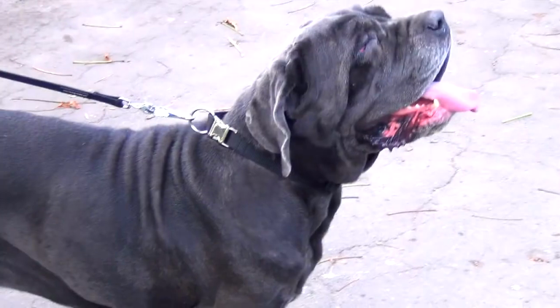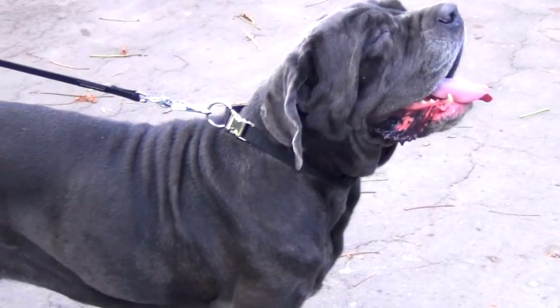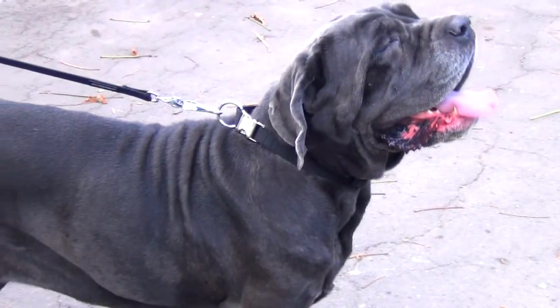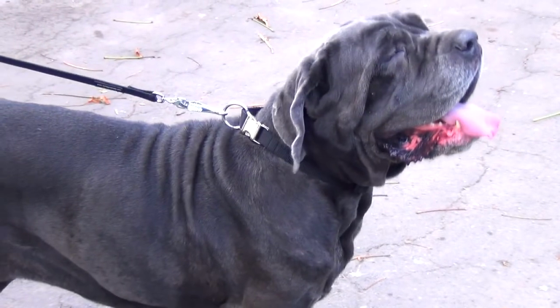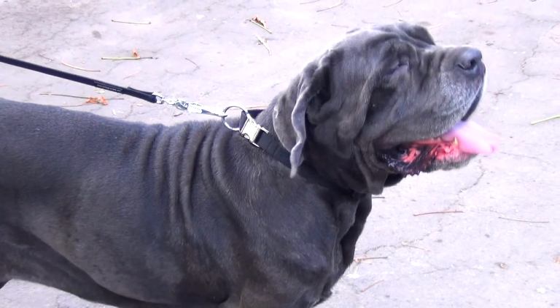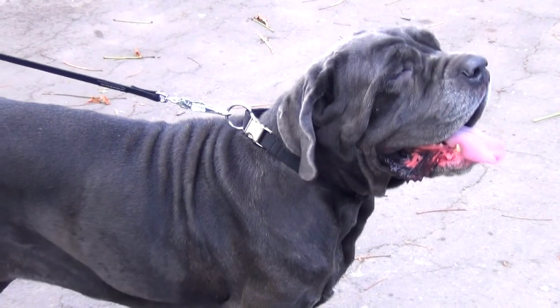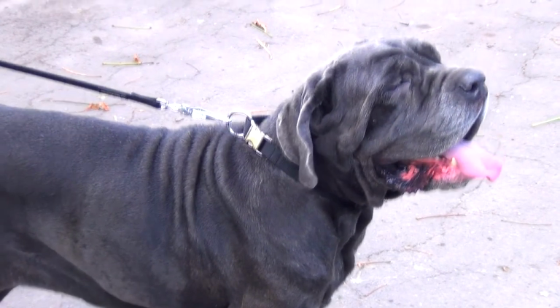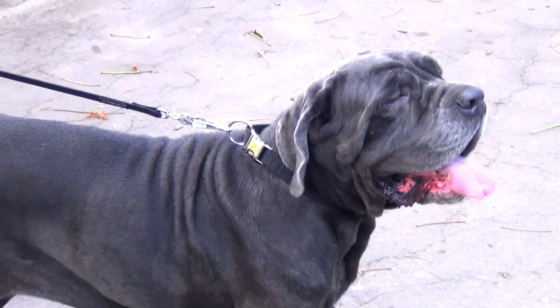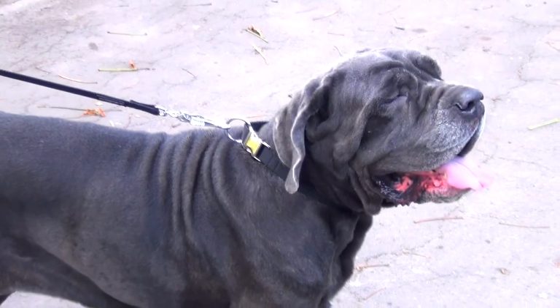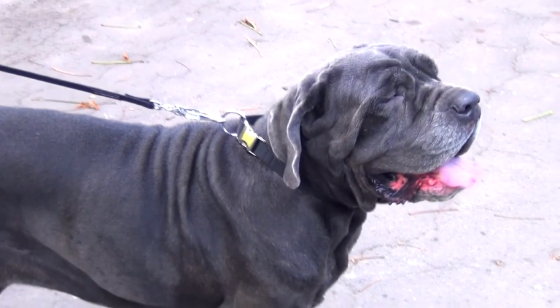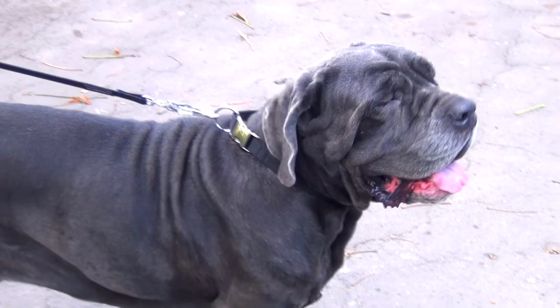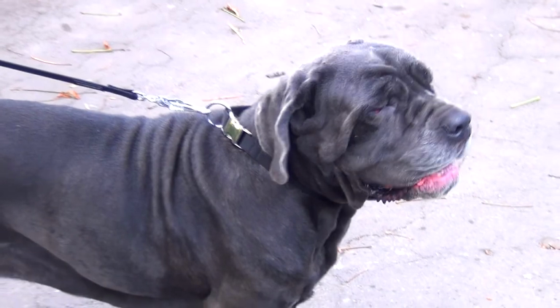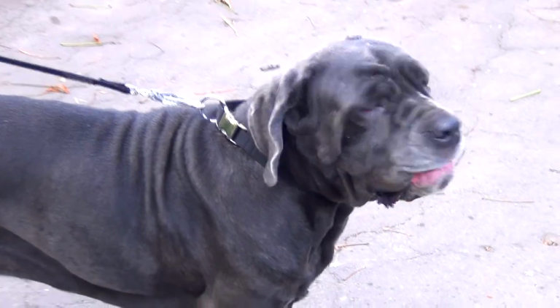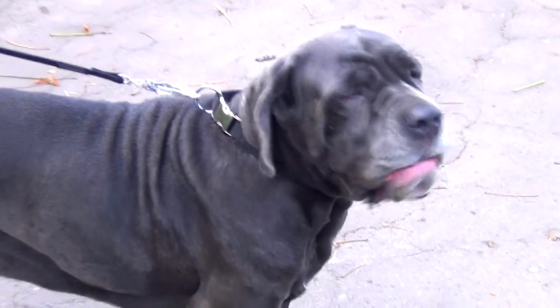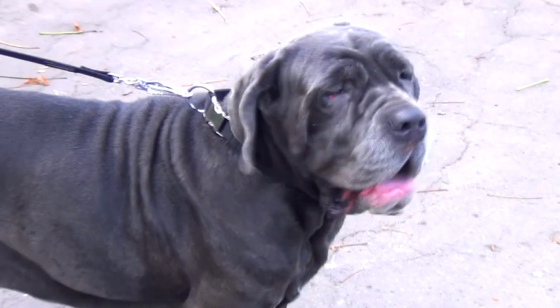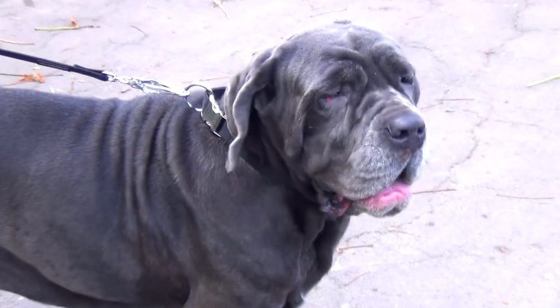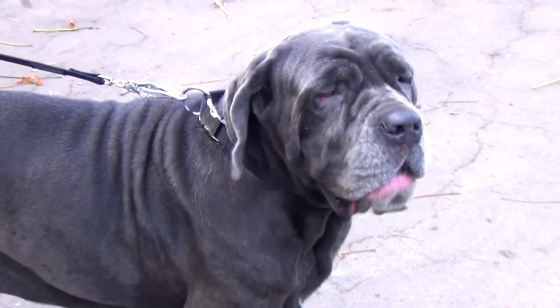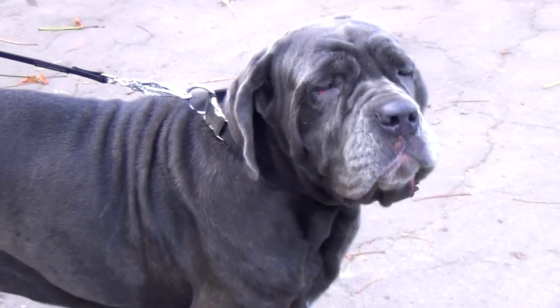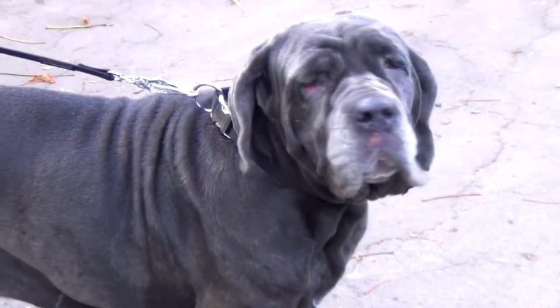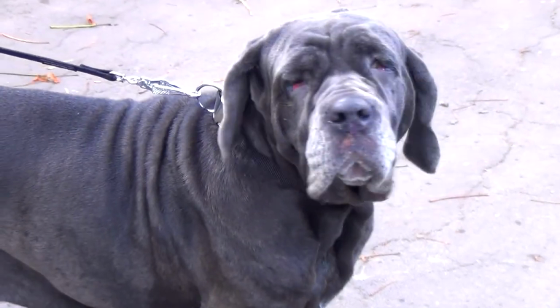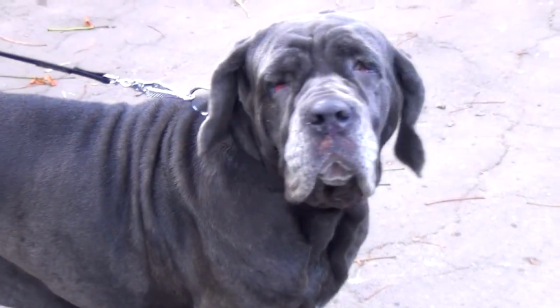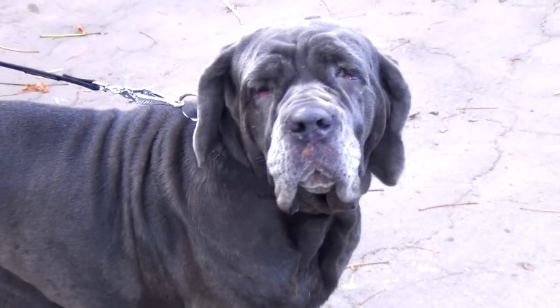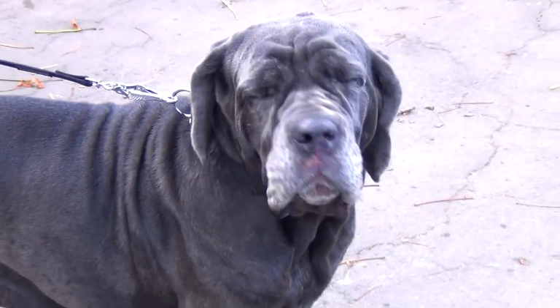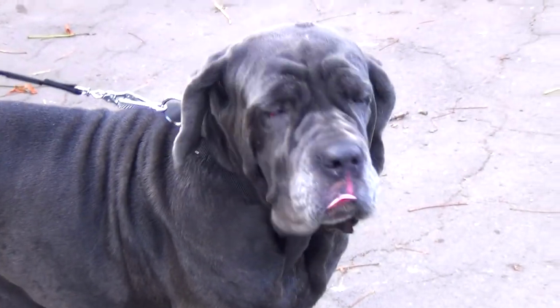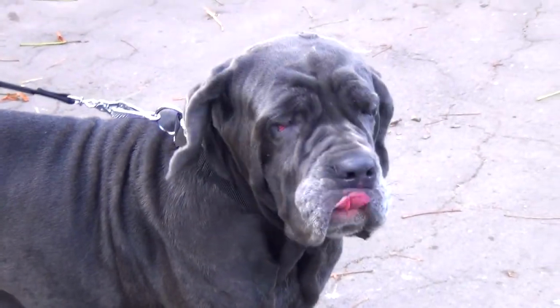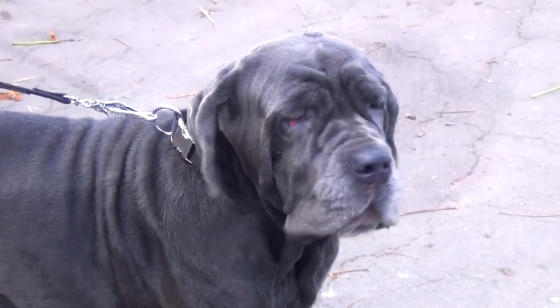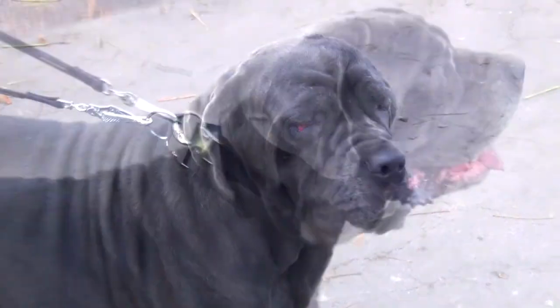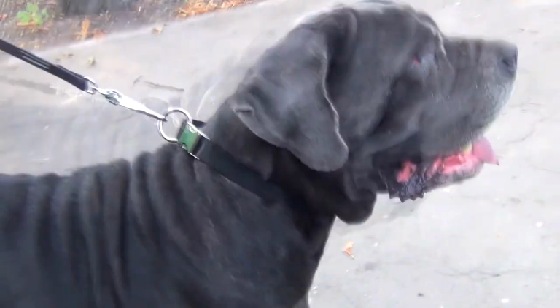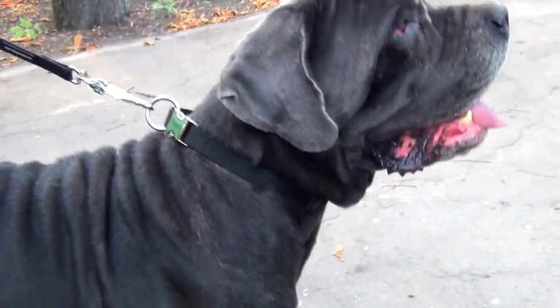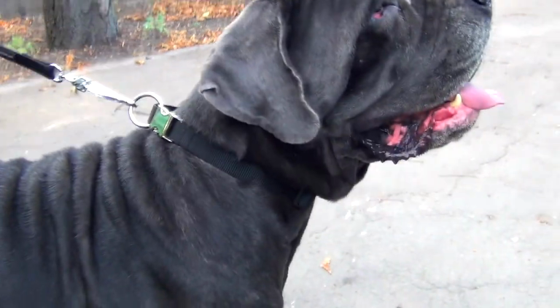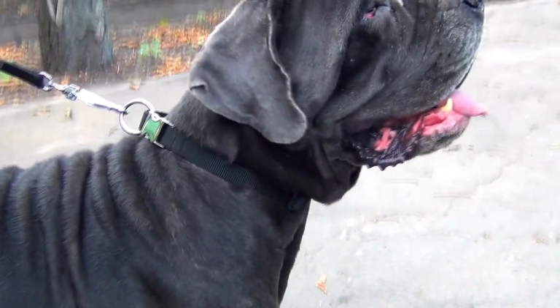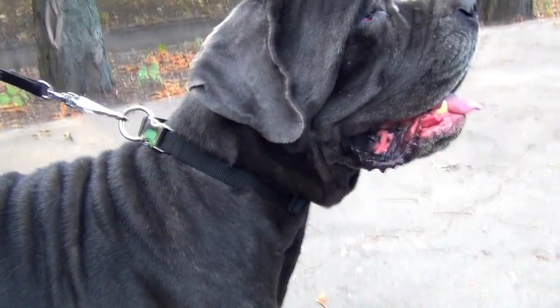You and your dog will like the simple design and incredible strength of this collar.